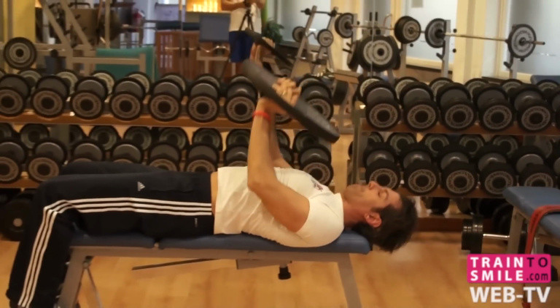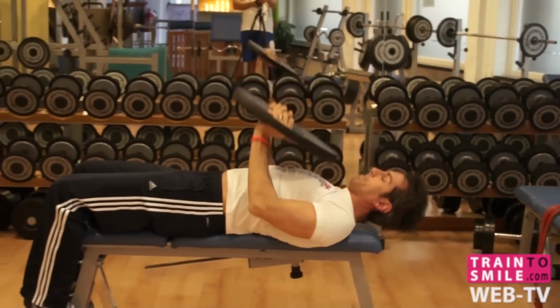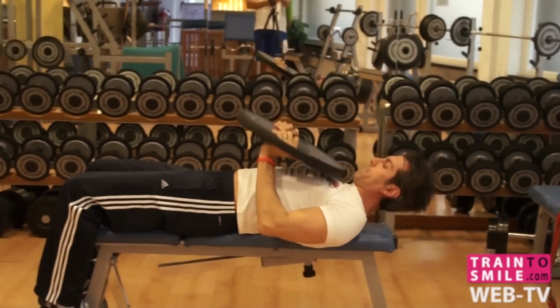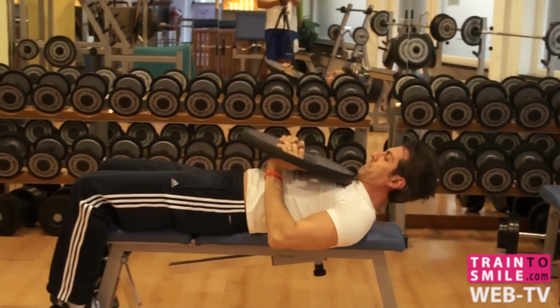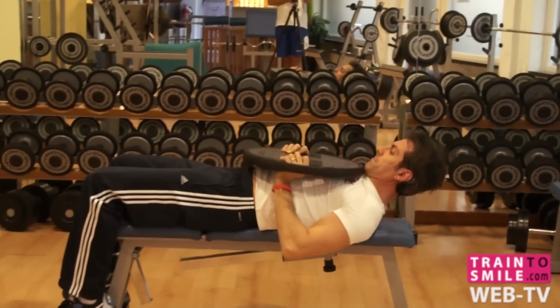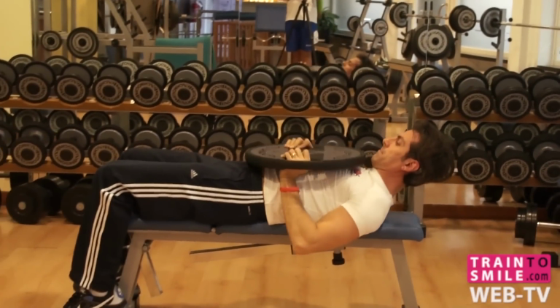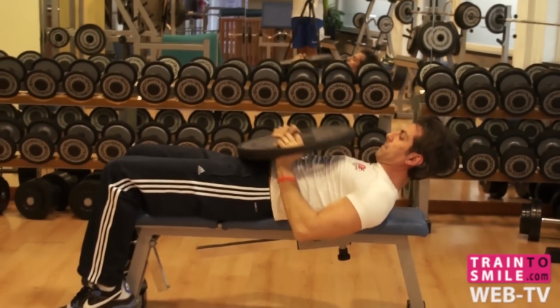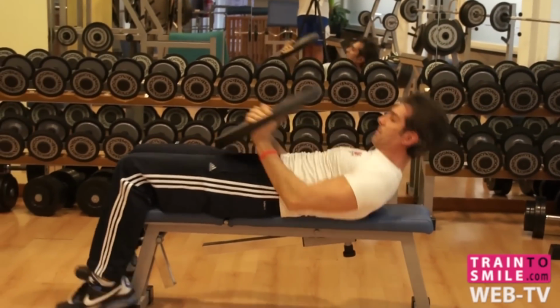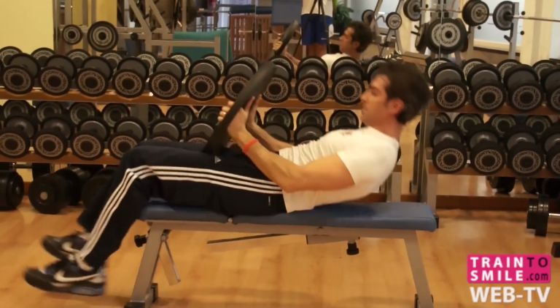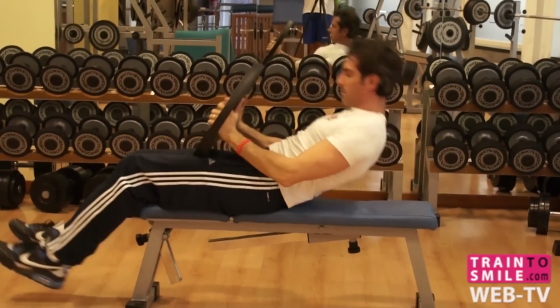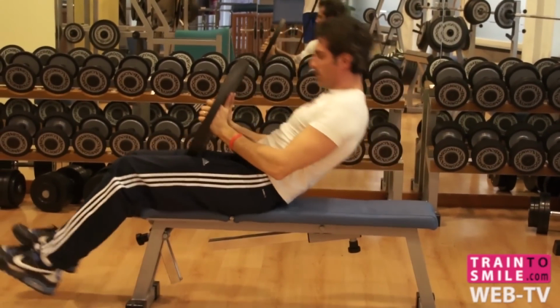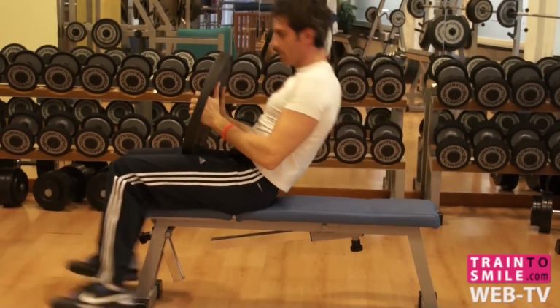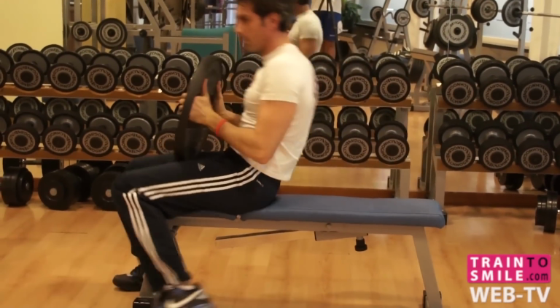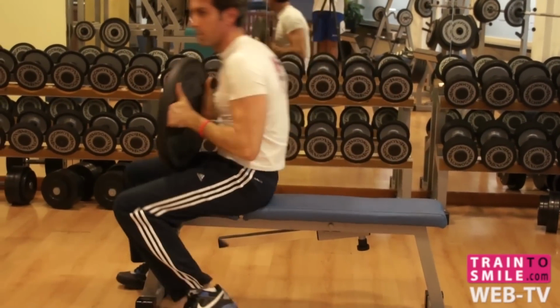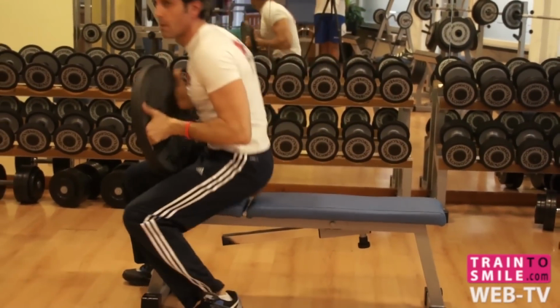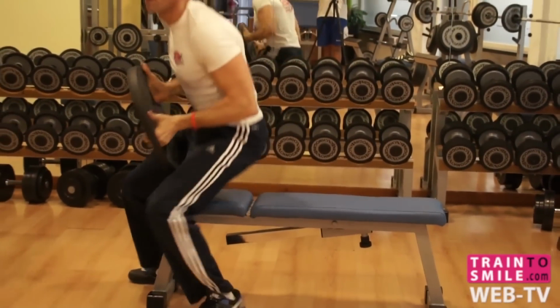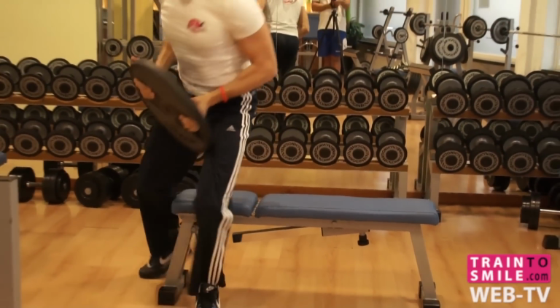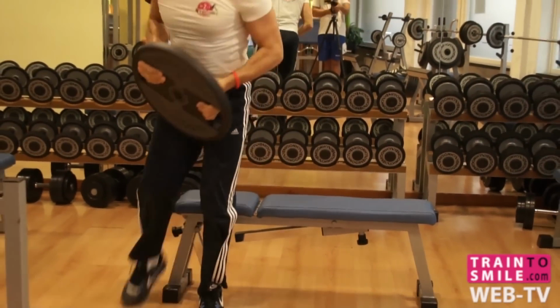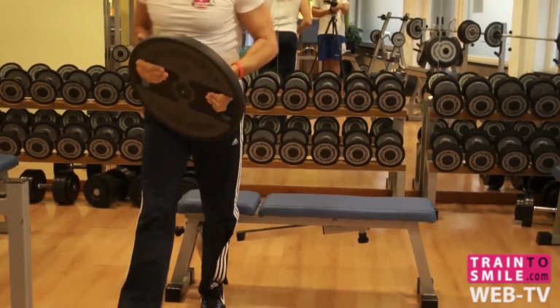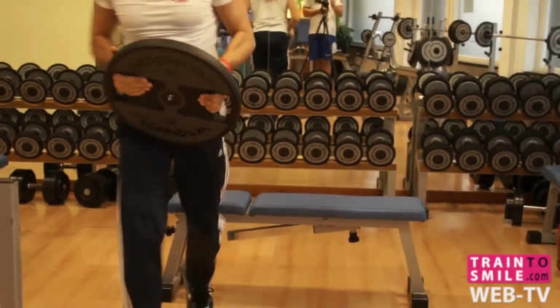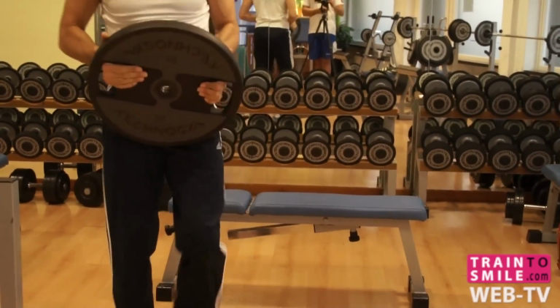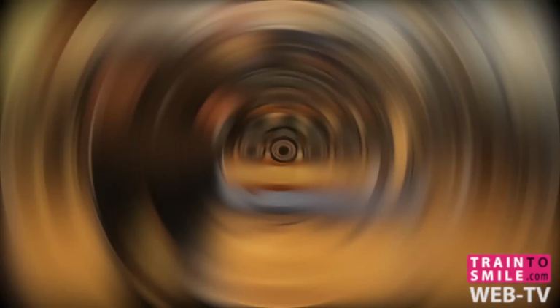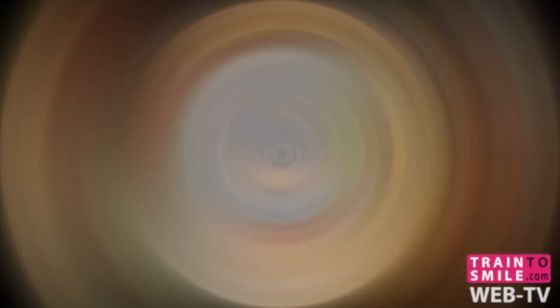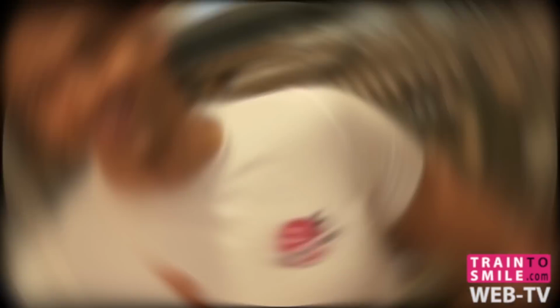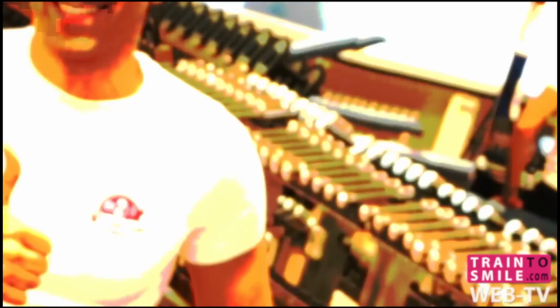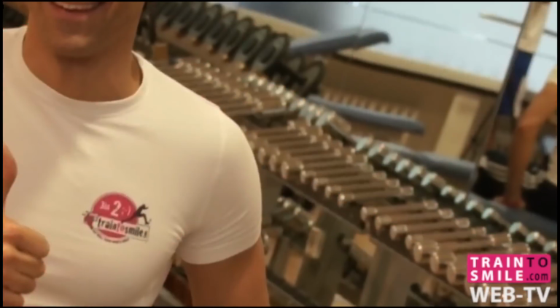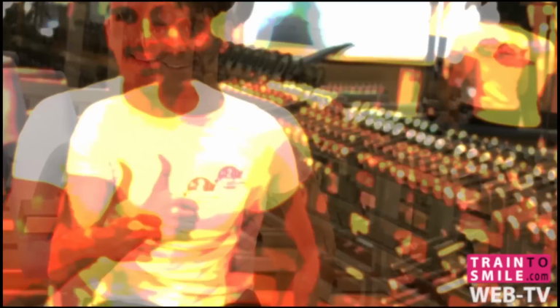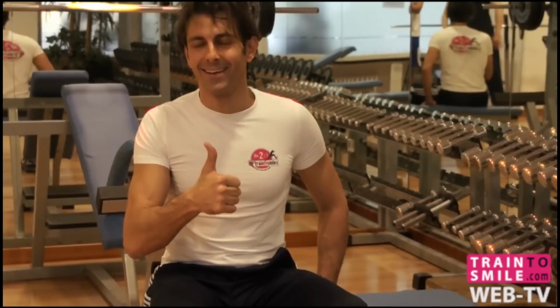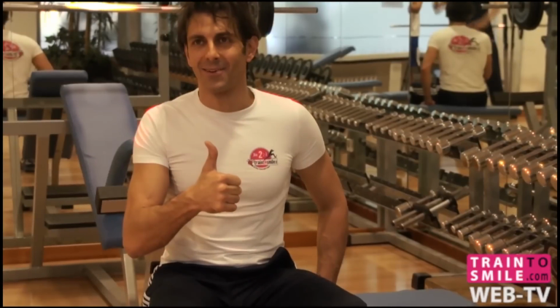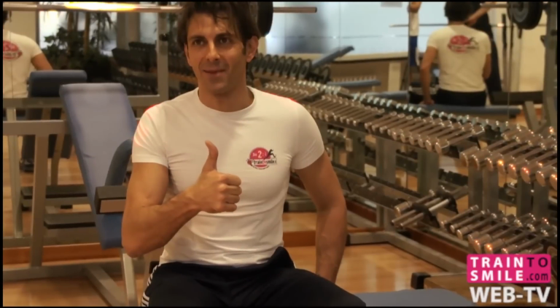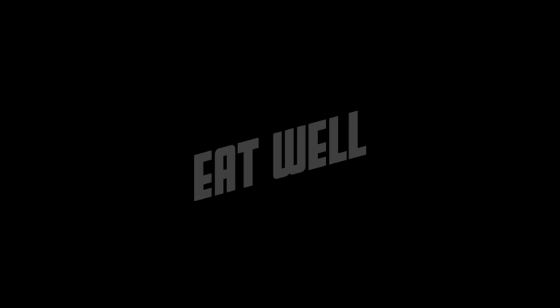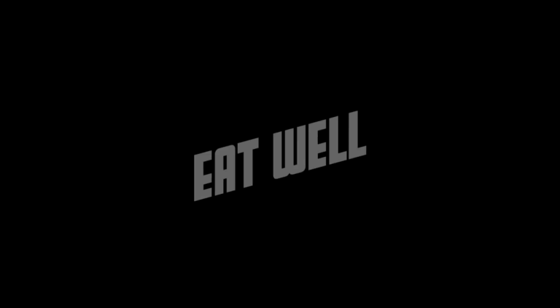Please squeeze your triceps. Come on, action is now! Train2Smile.com. Let's do your best!